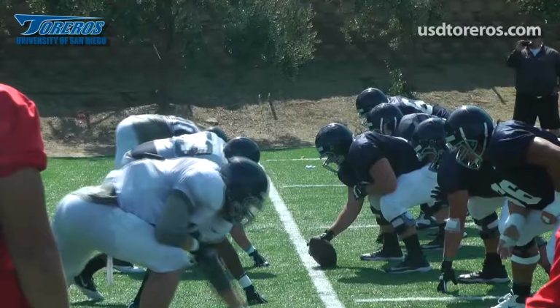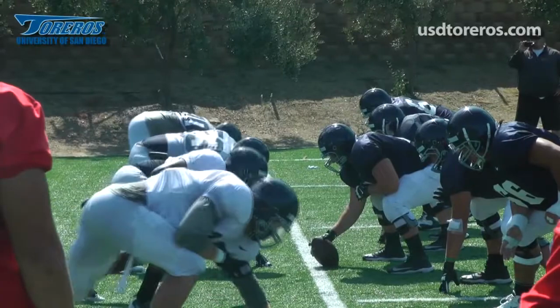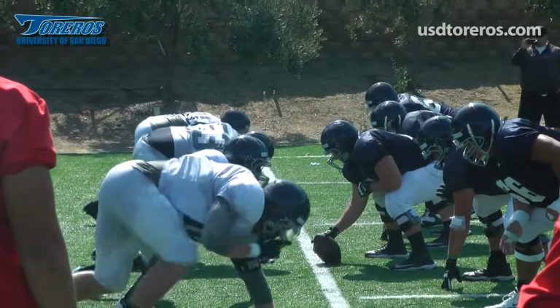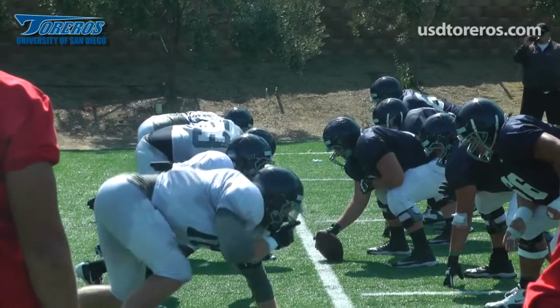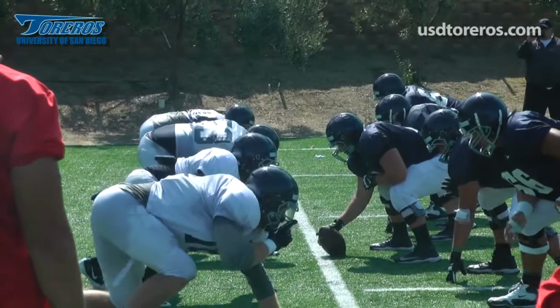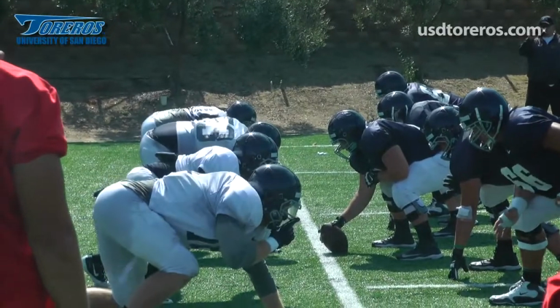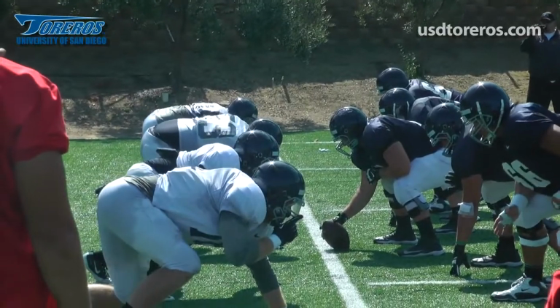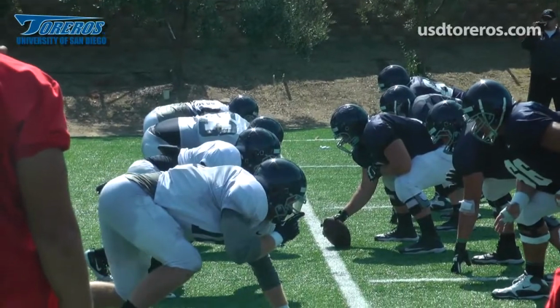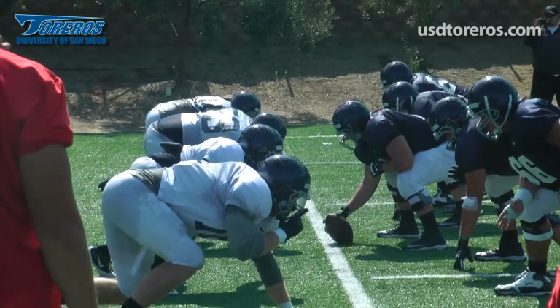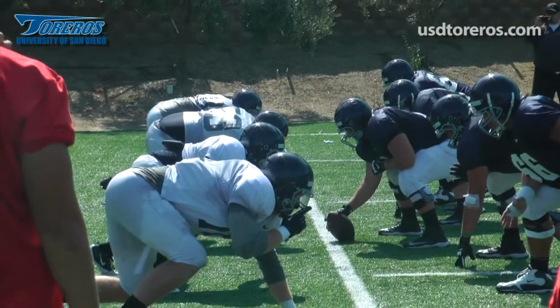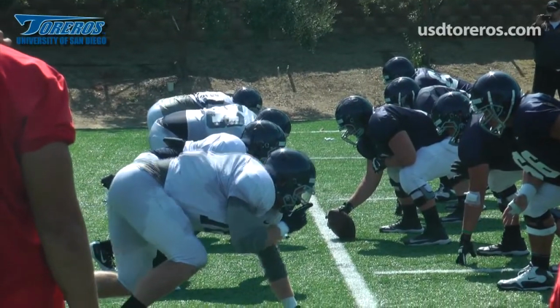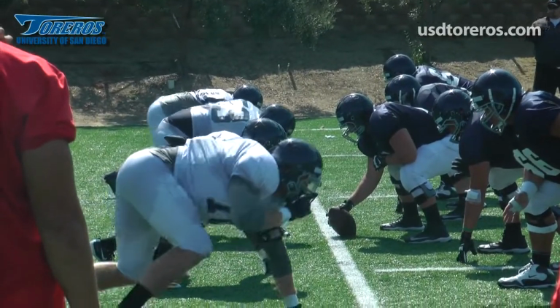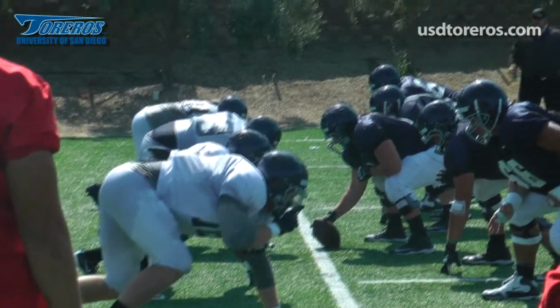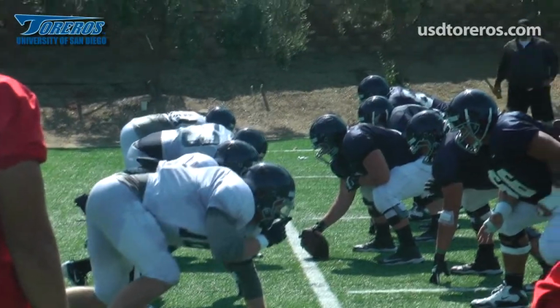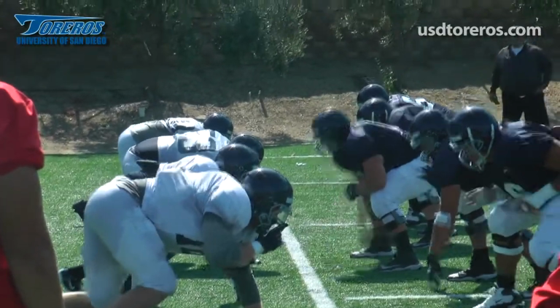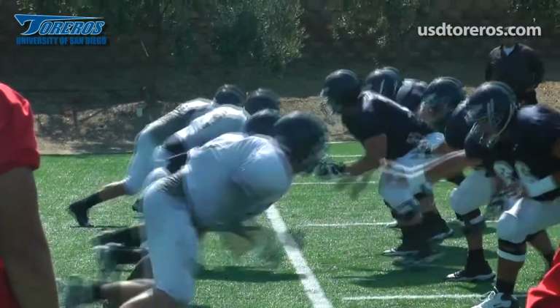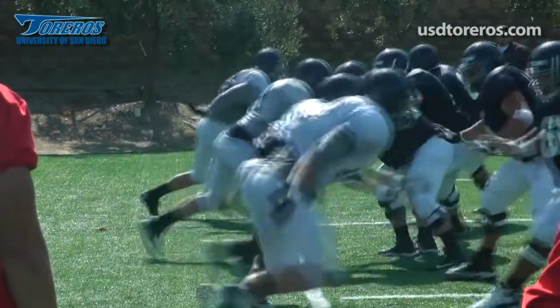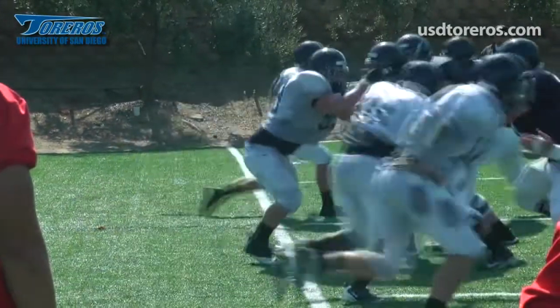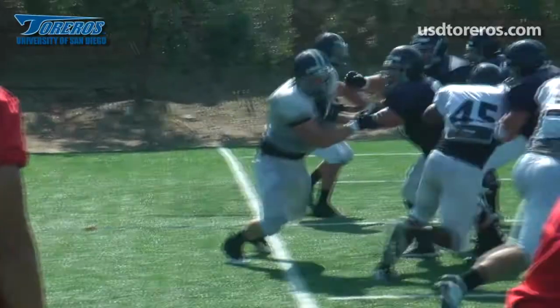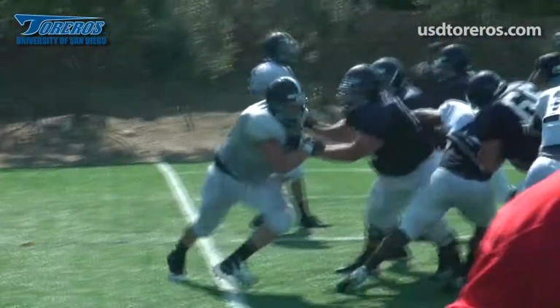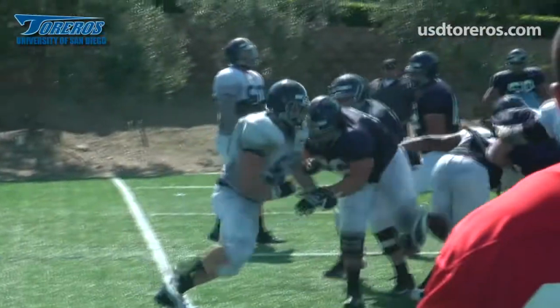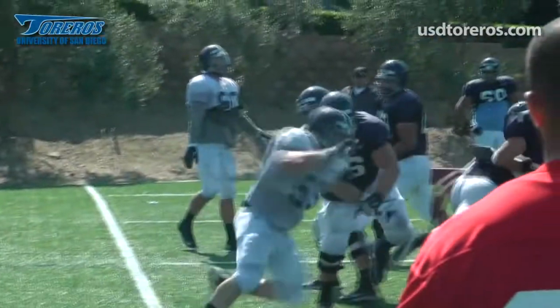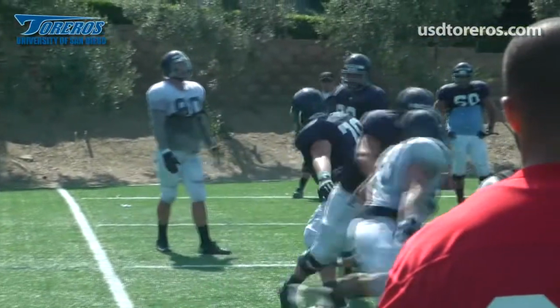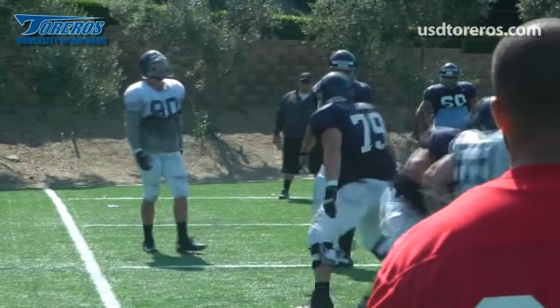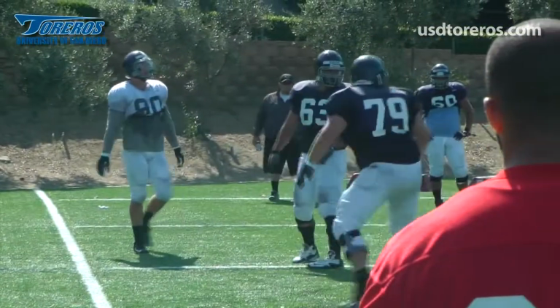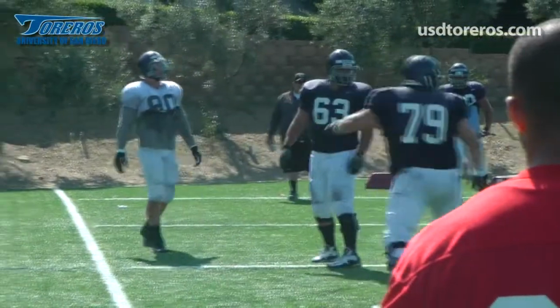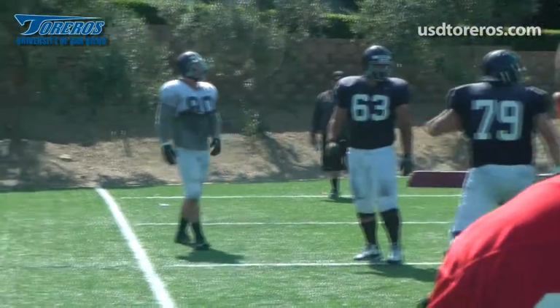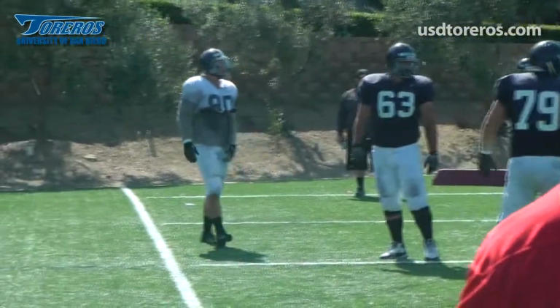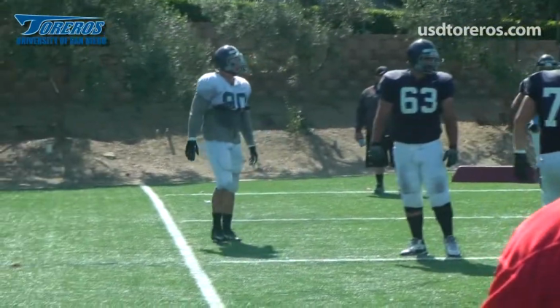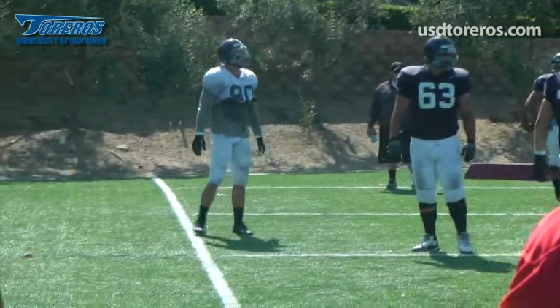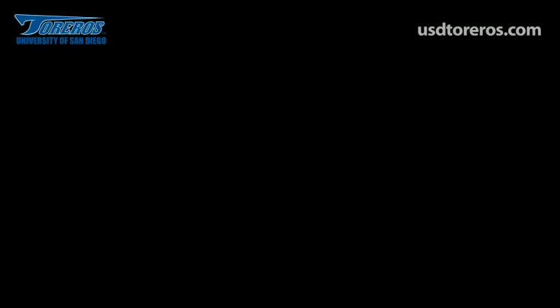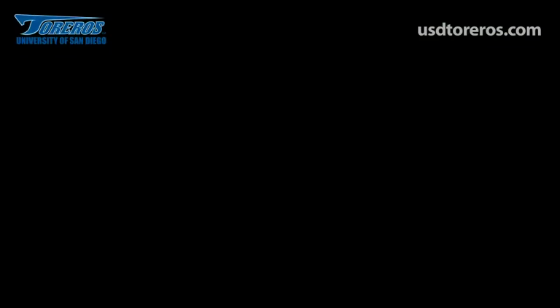Today we had a chance to learn about the art of the sack from two of USD's best, Blake Olearo and Steve Gargiulo.